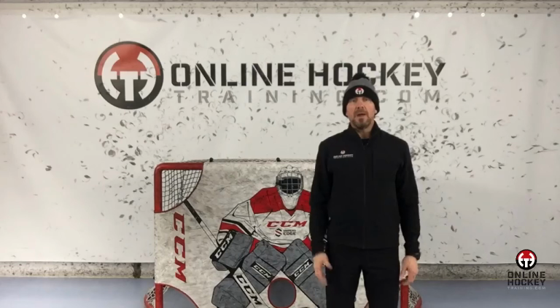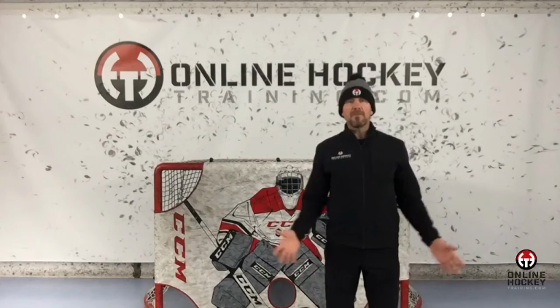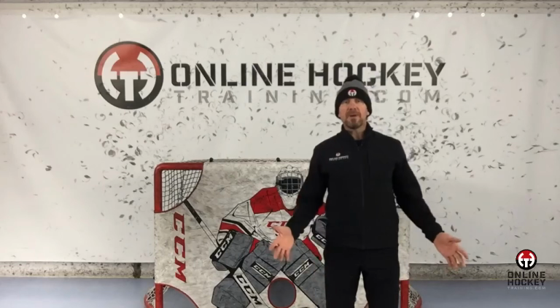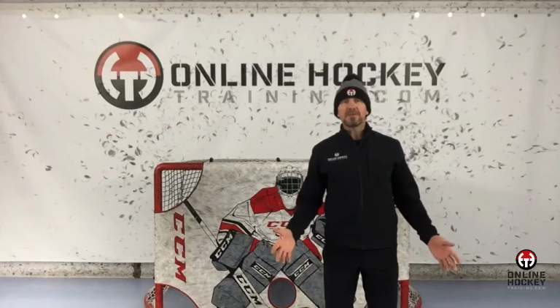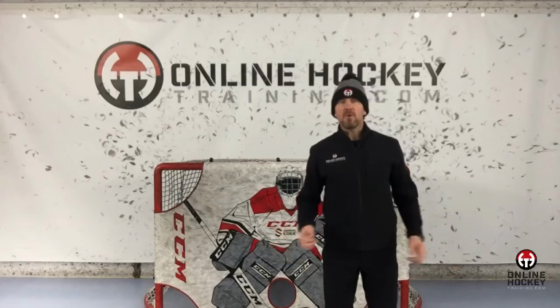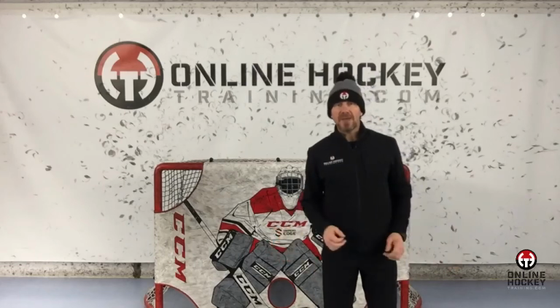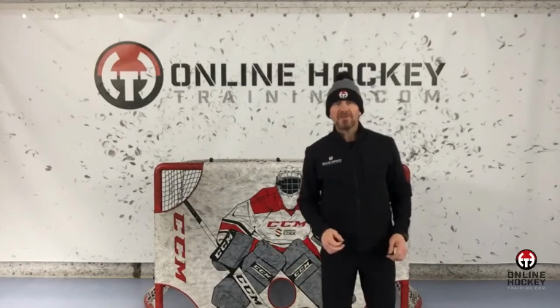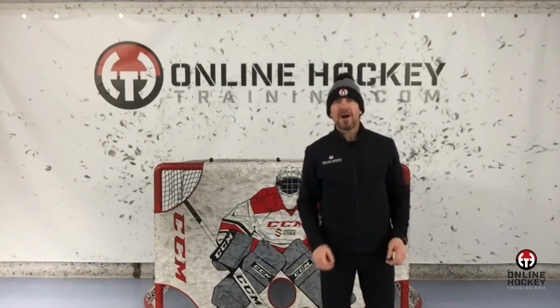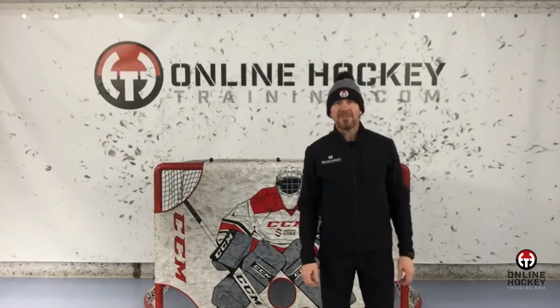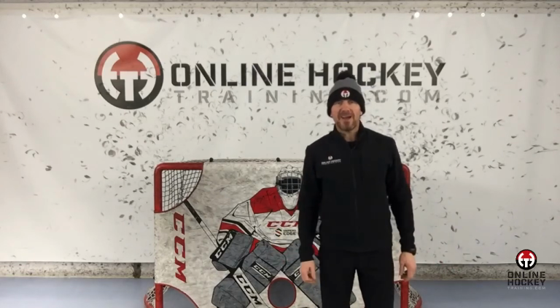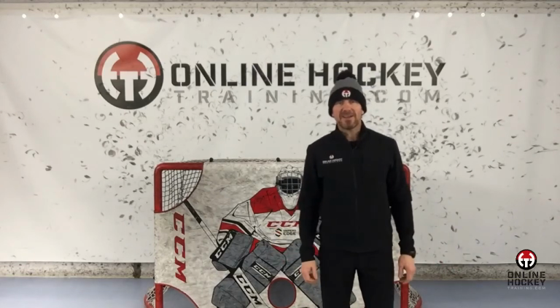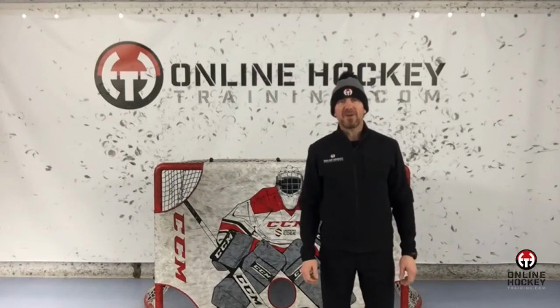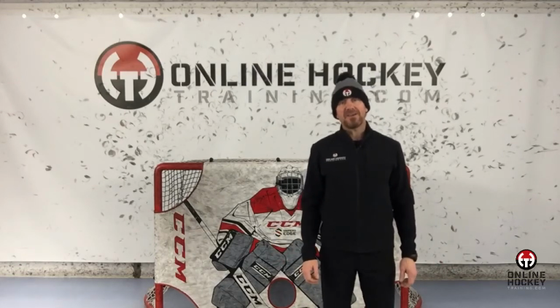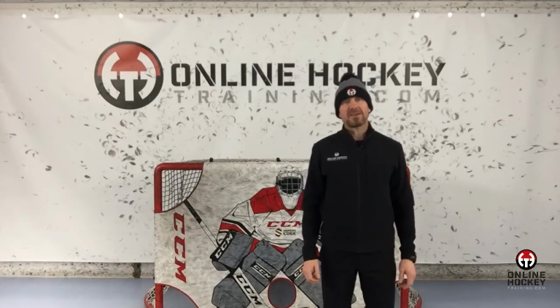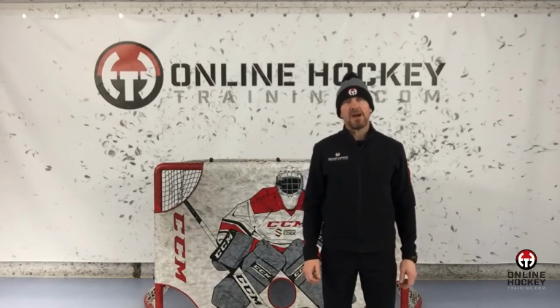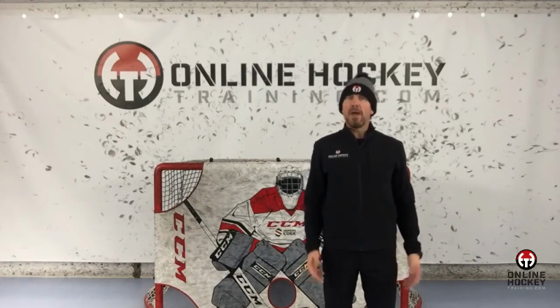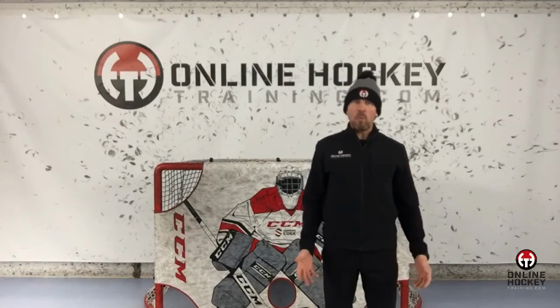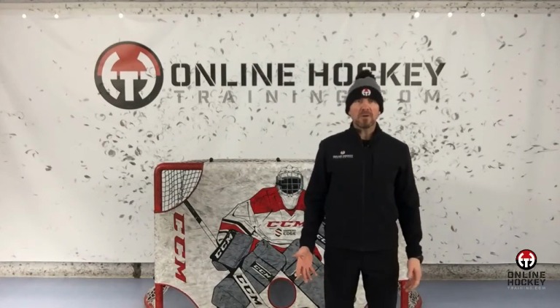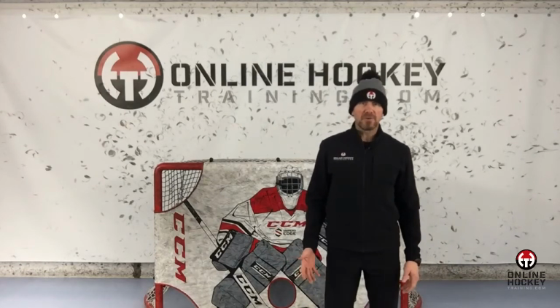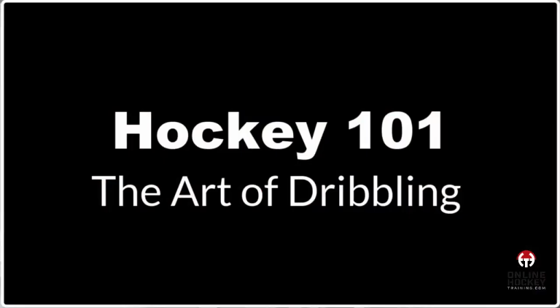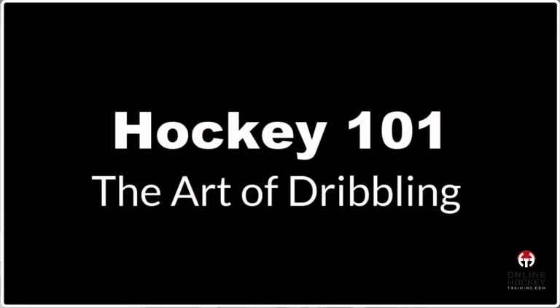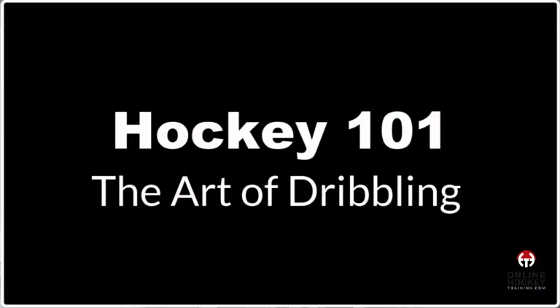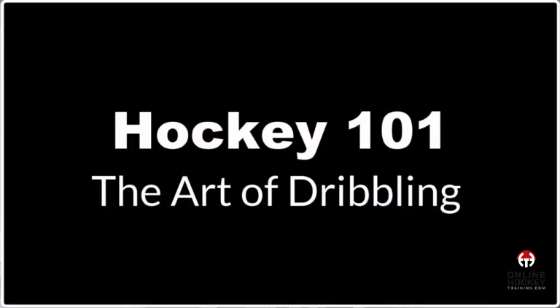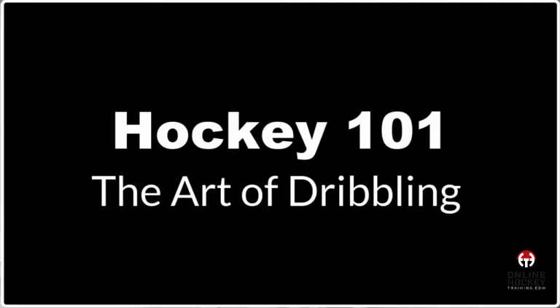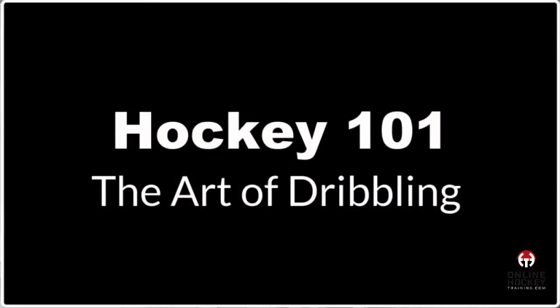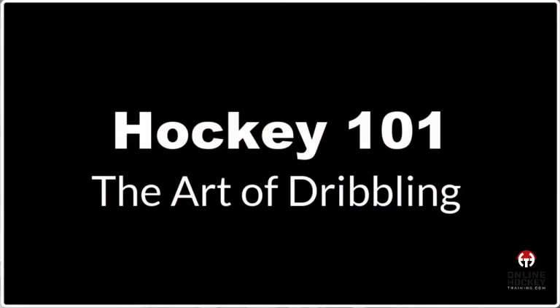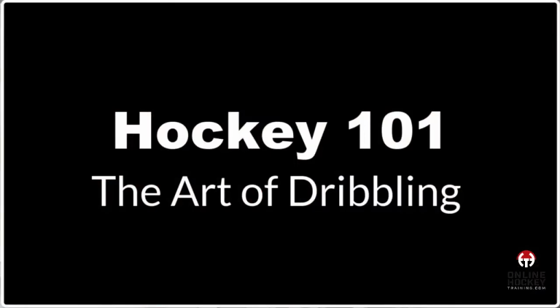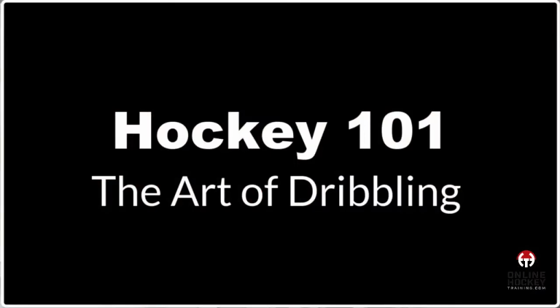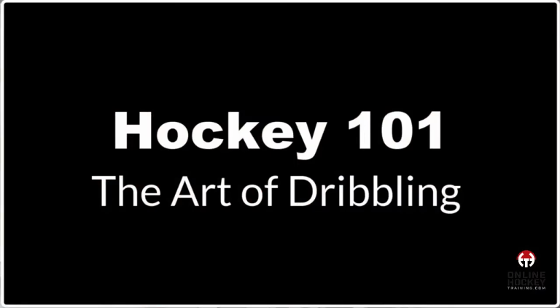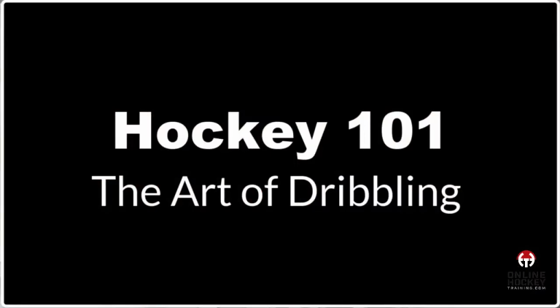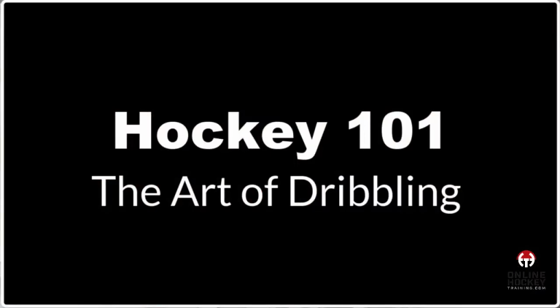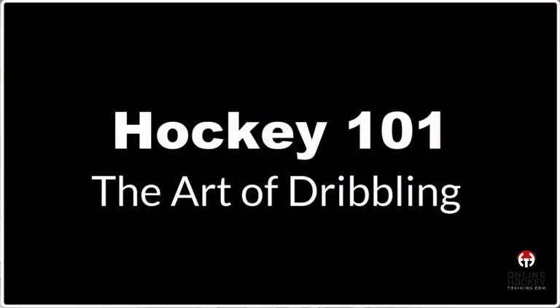Hey everybody, it's Coach Lance from OnlineHockeyTraining.com and welcome to Hockey 101: The Art of Dribbling.